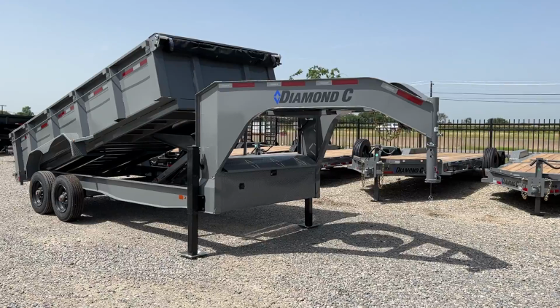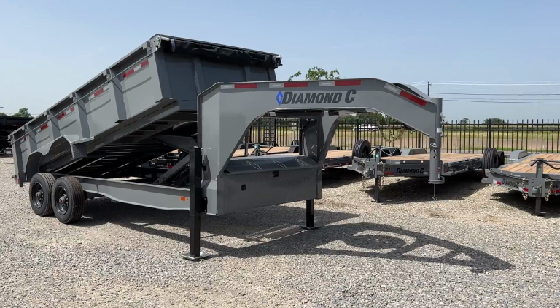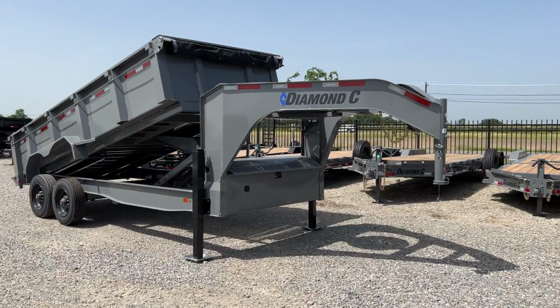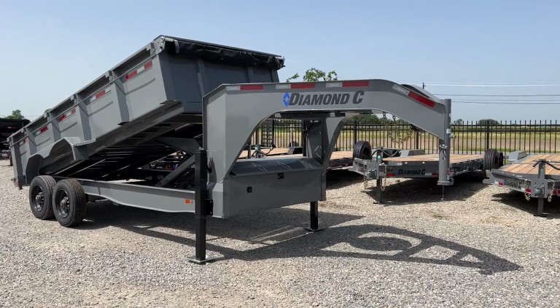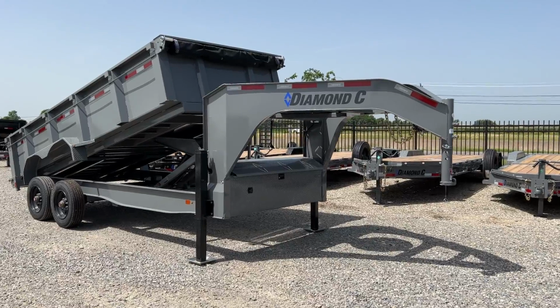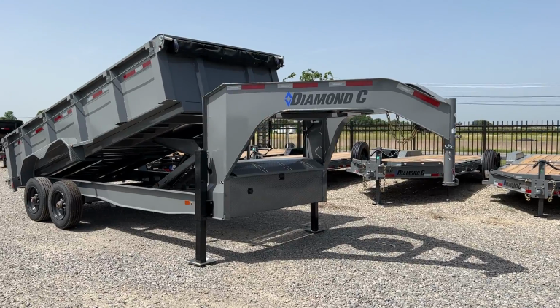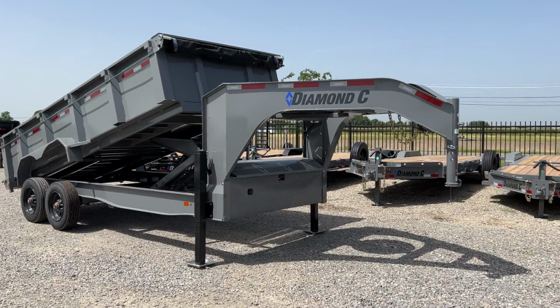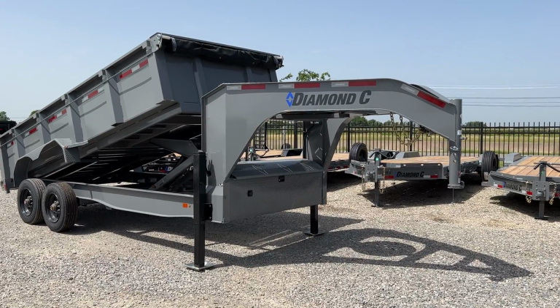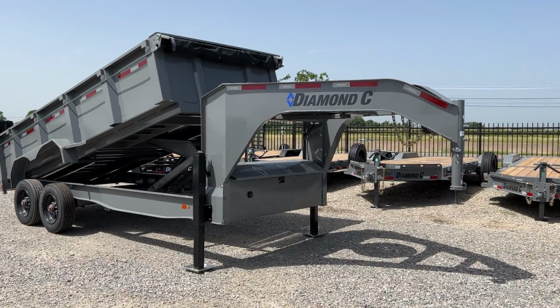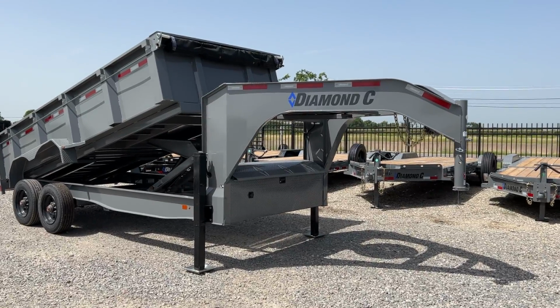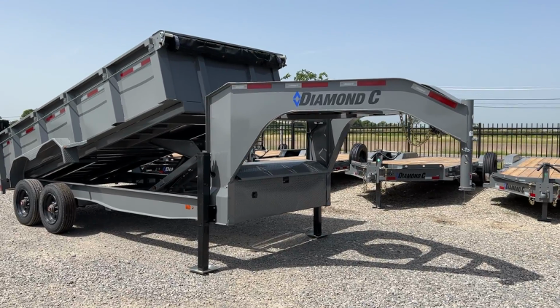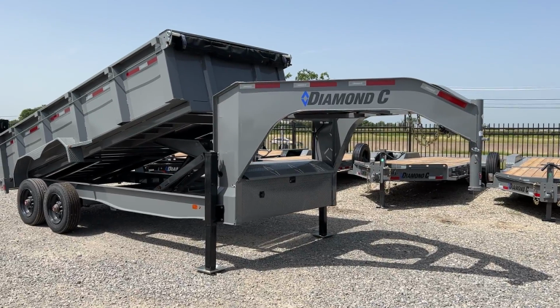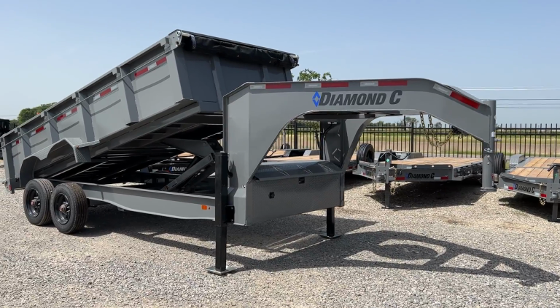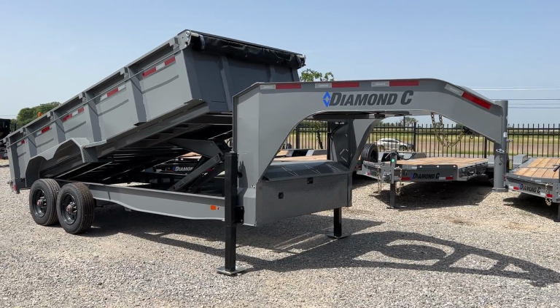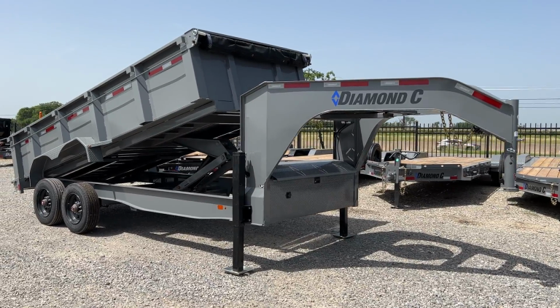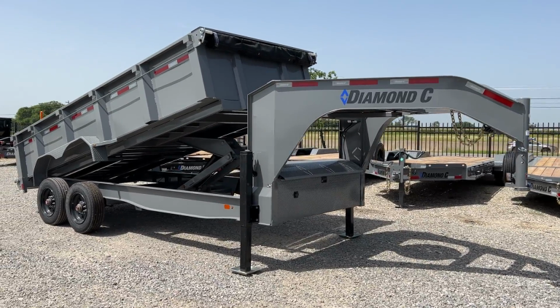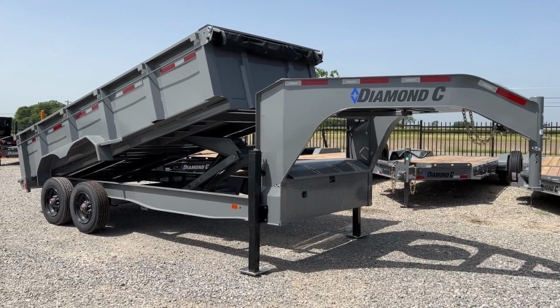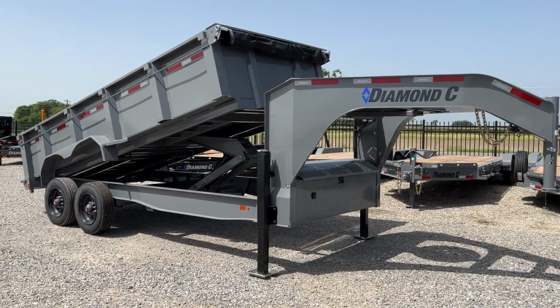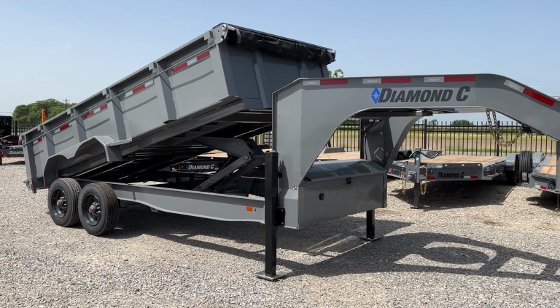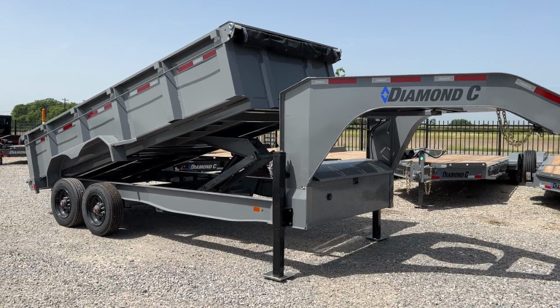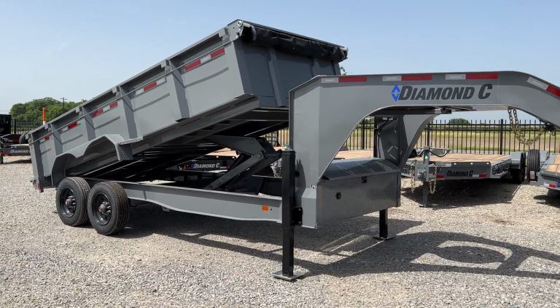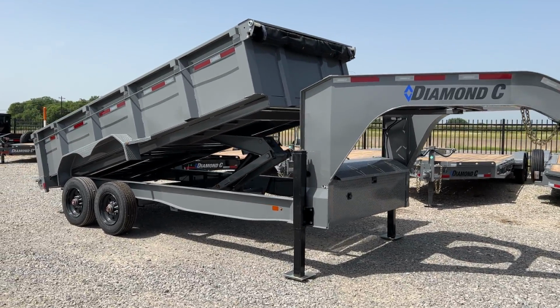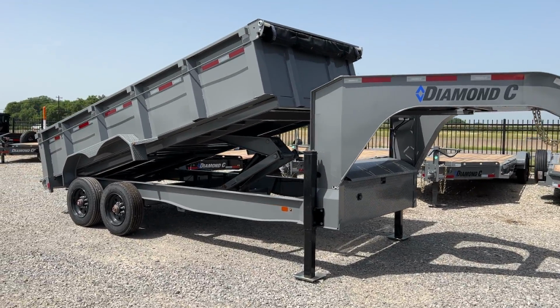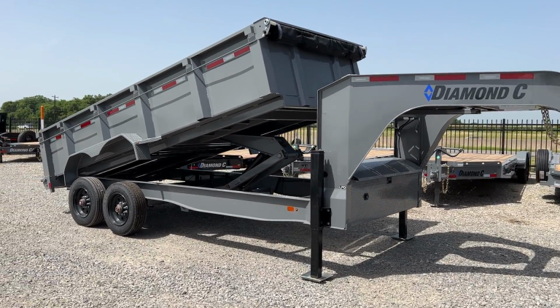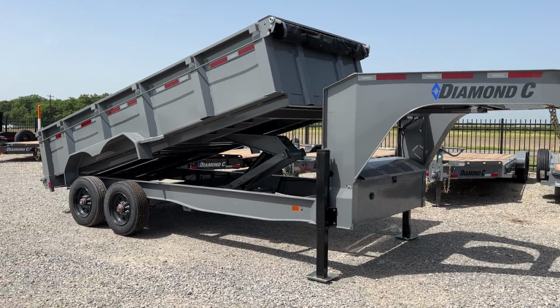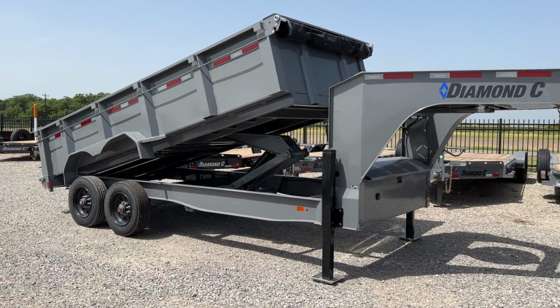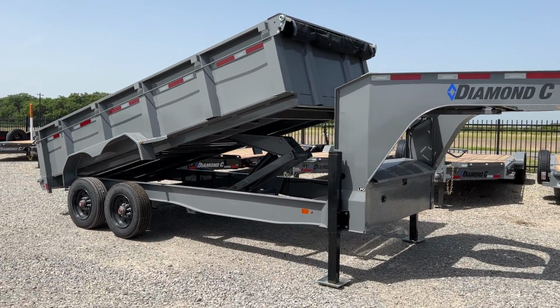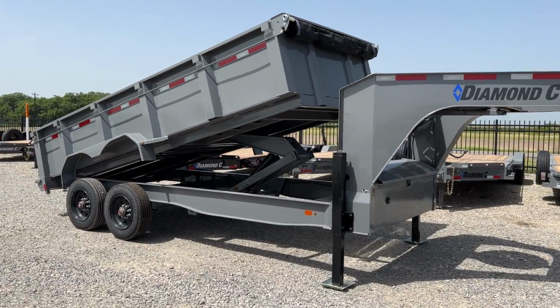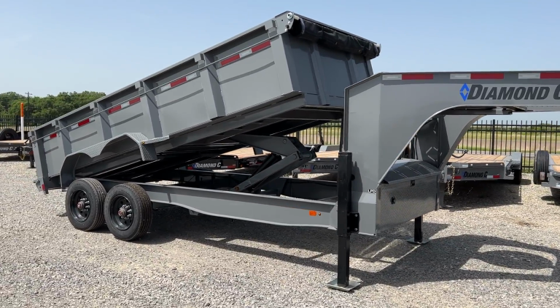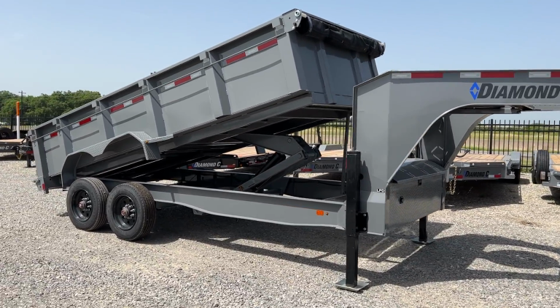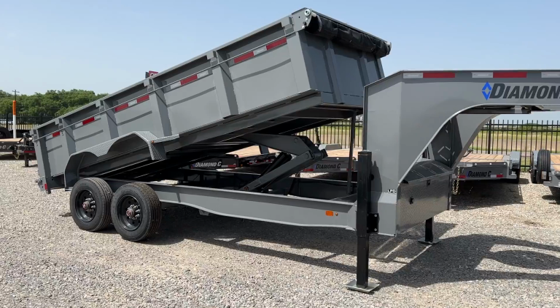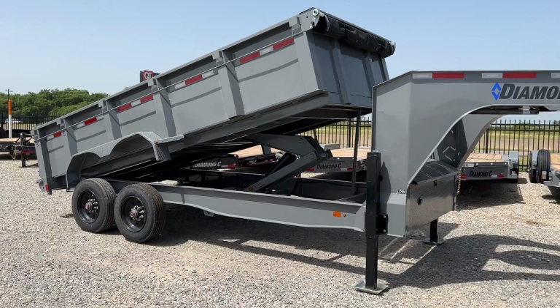Hey everyone, it's Travis at TSI Trailers. Today we're checking out this Diamond C LPD Gooseneck trailer.